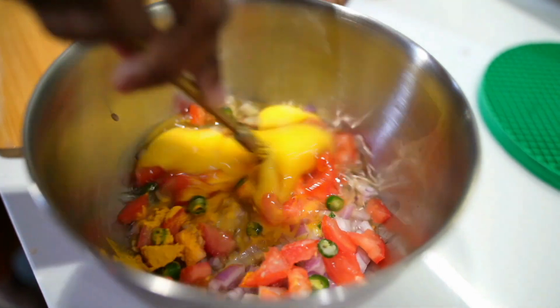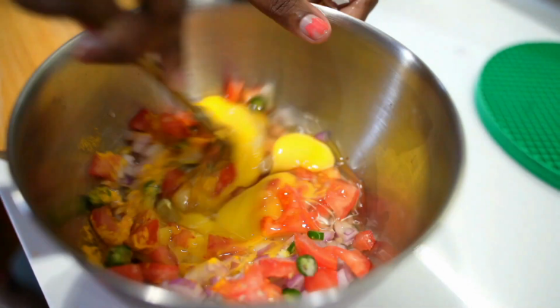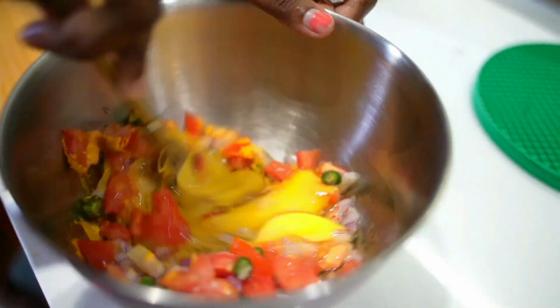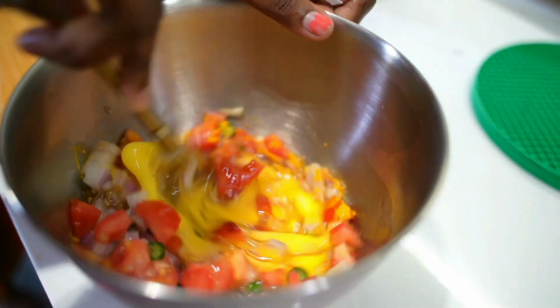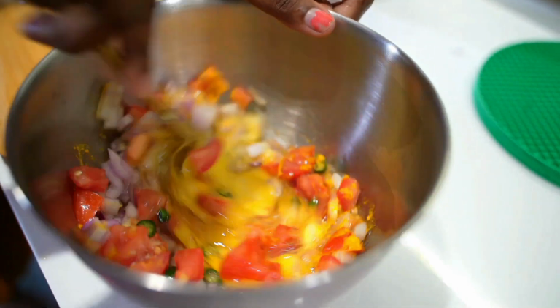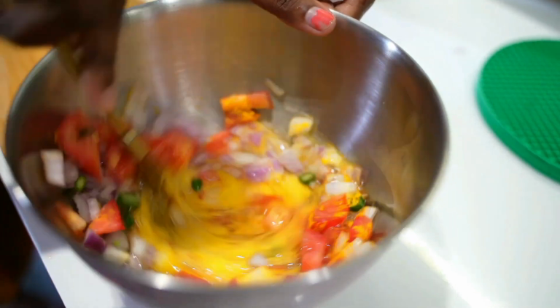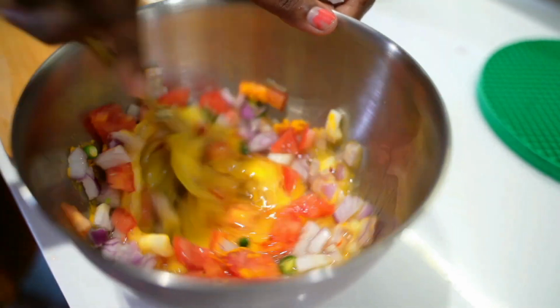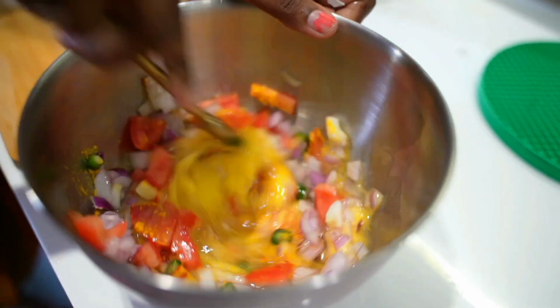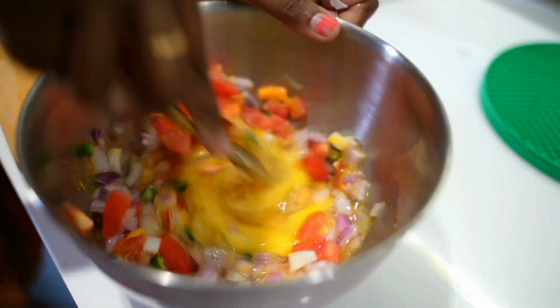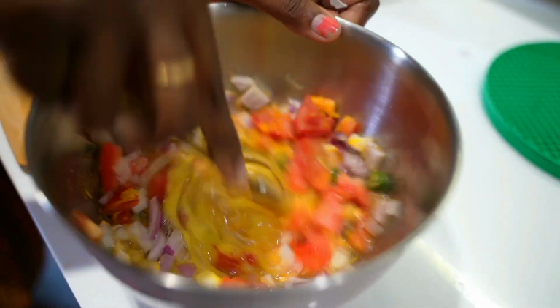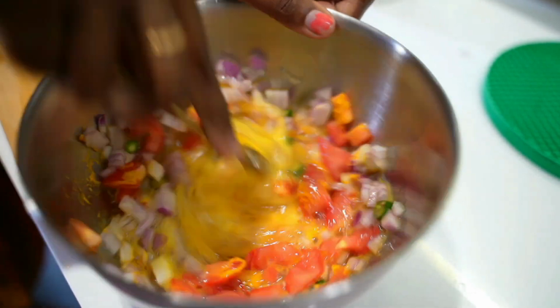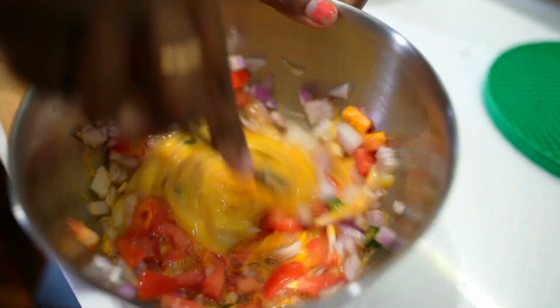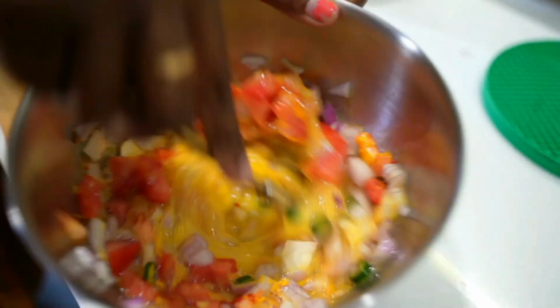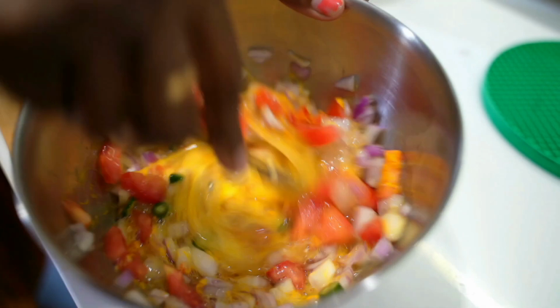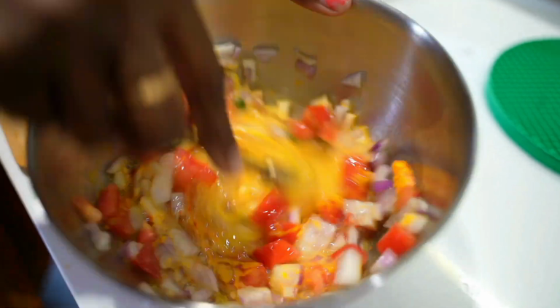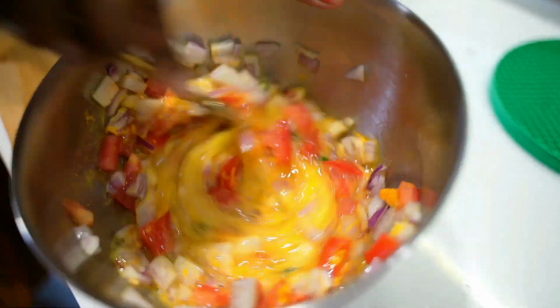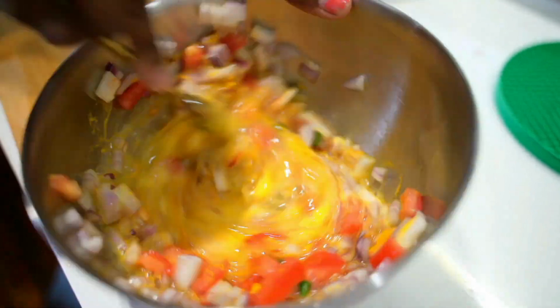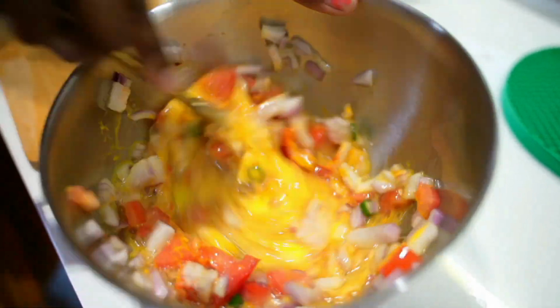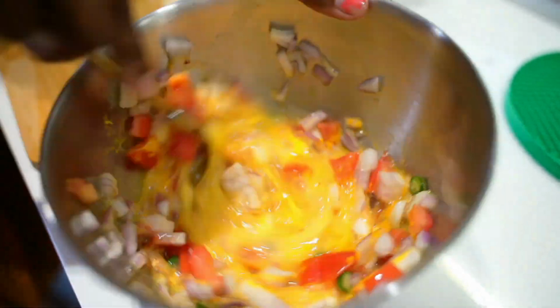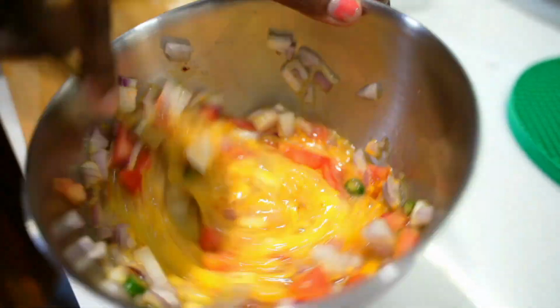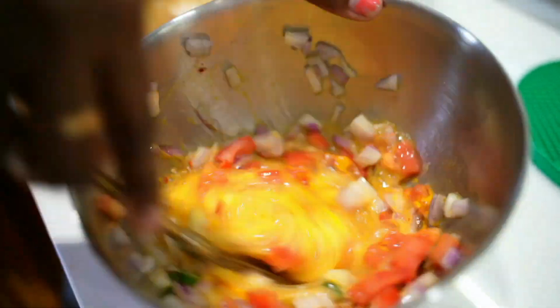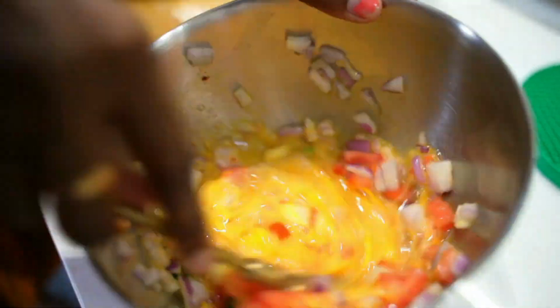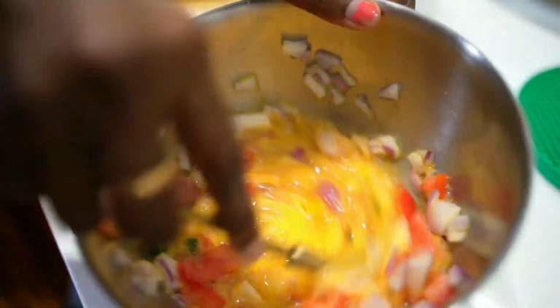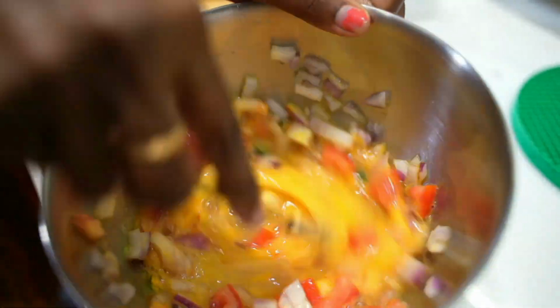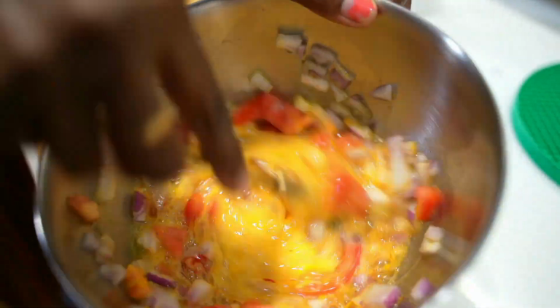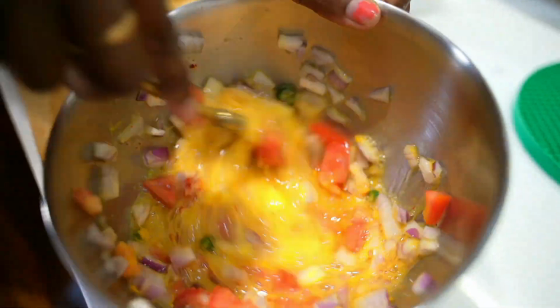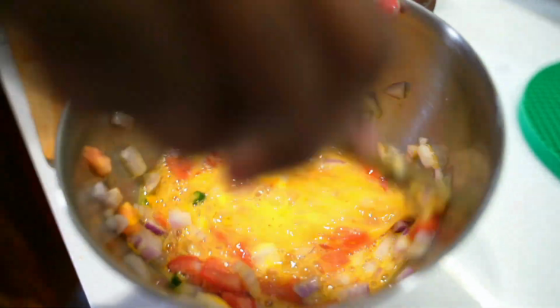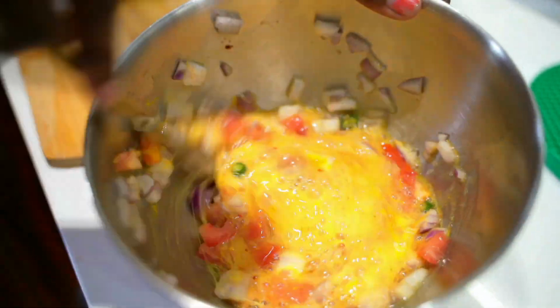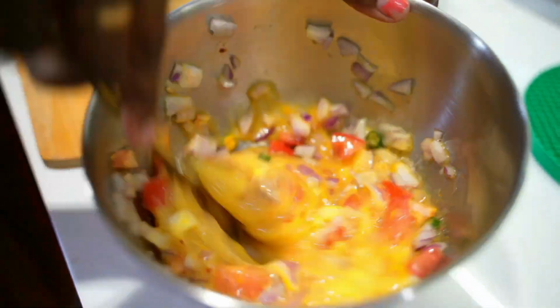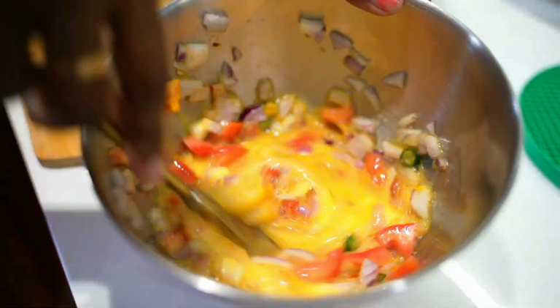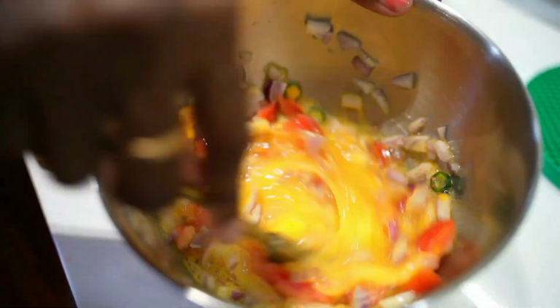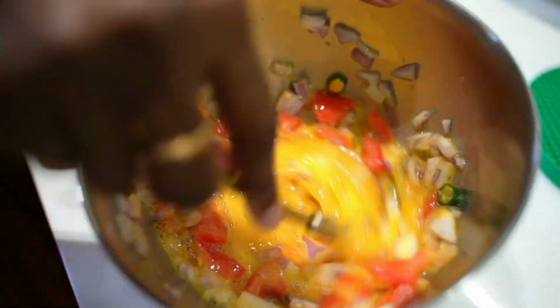Now mix all the ingredients well. Beat it well — the longer we beat, we will get fluffier eggs. So whisk it well.